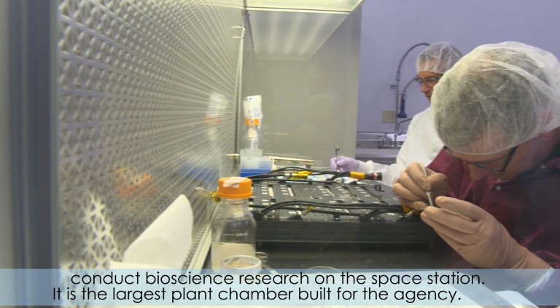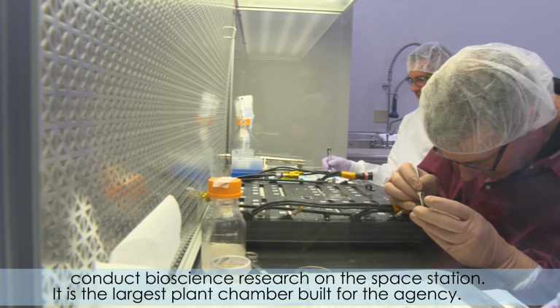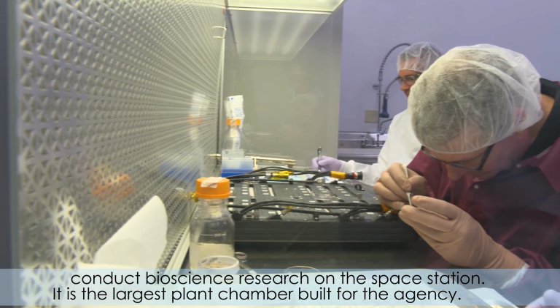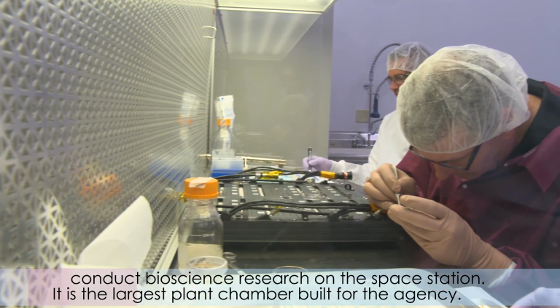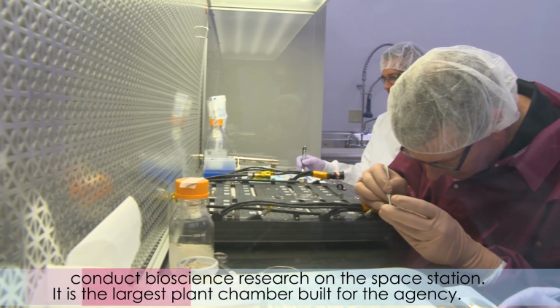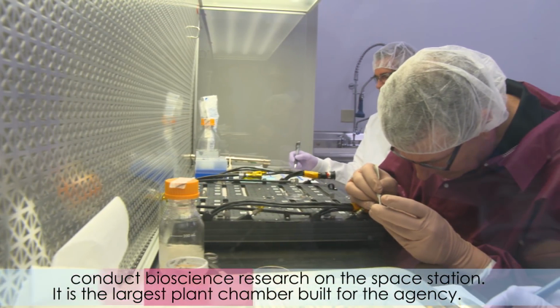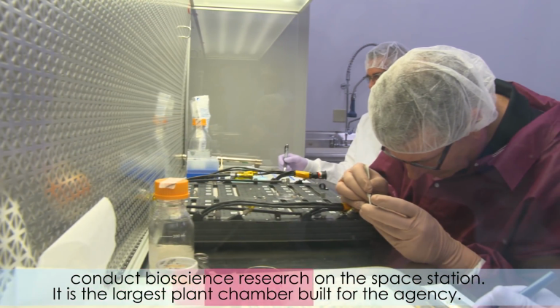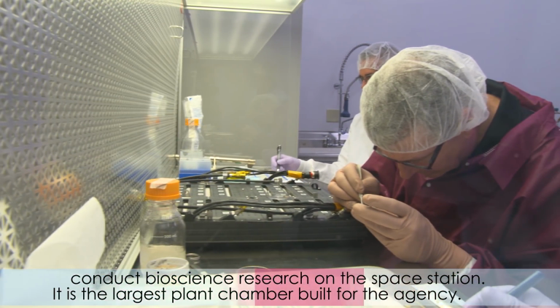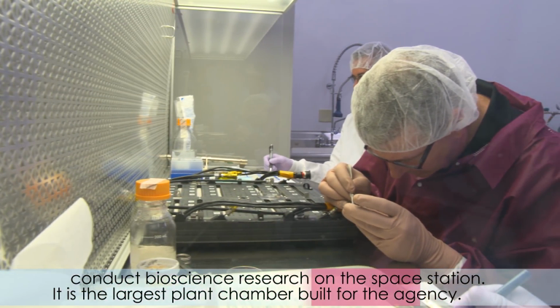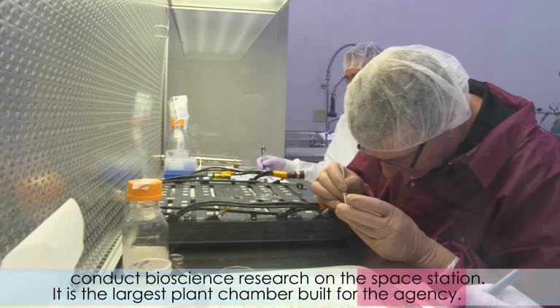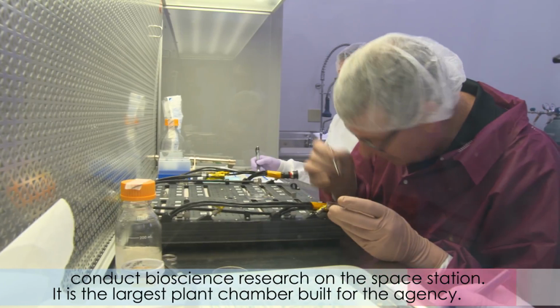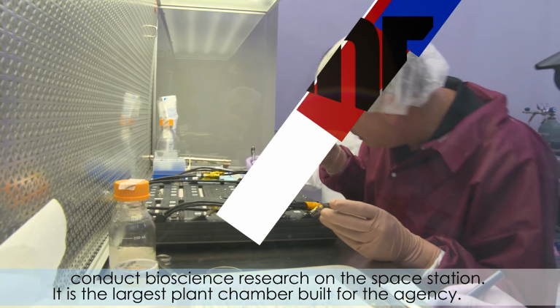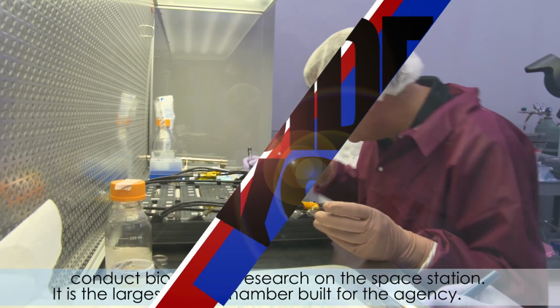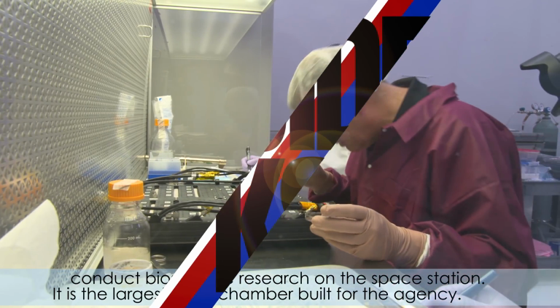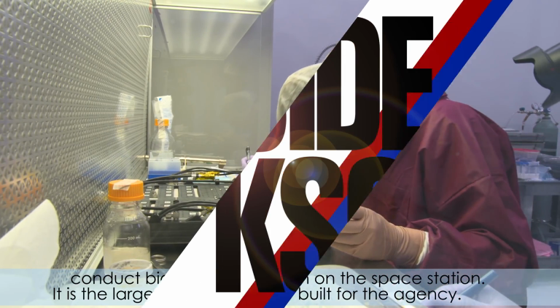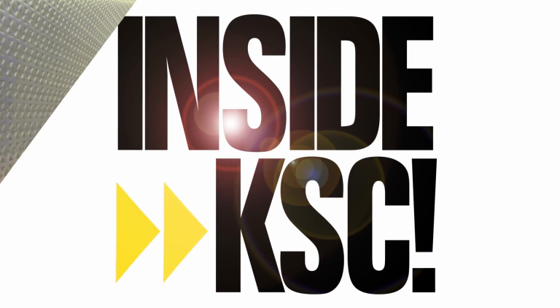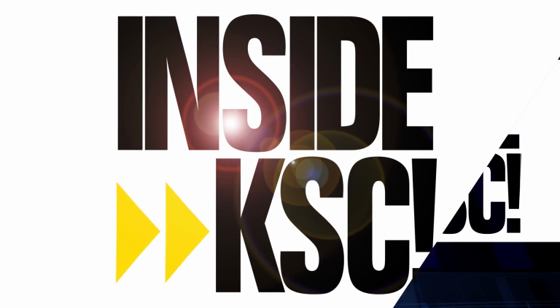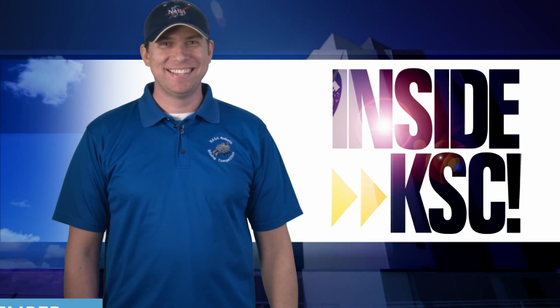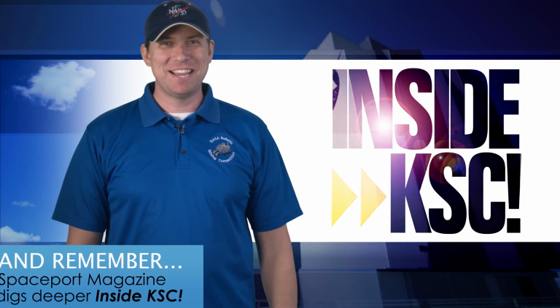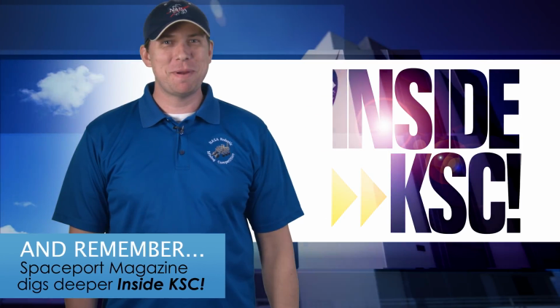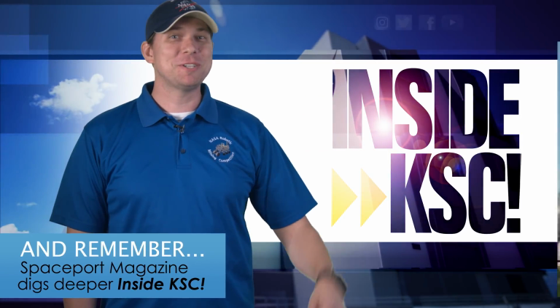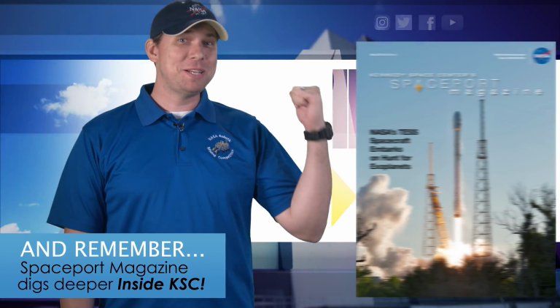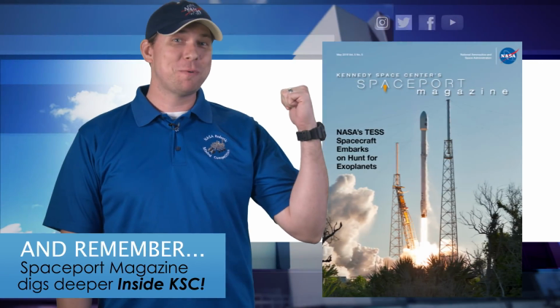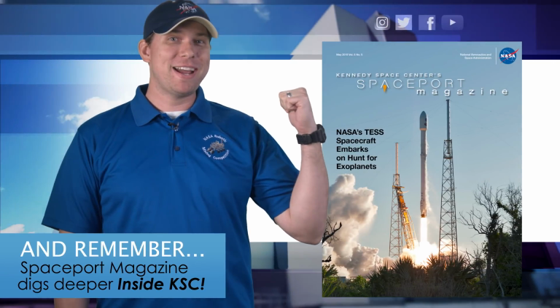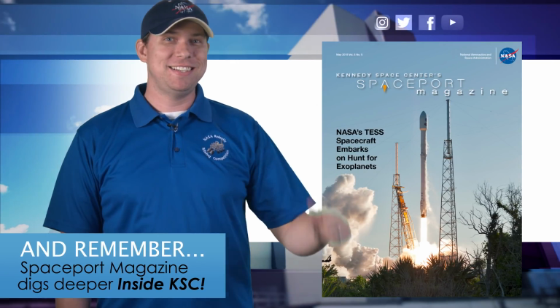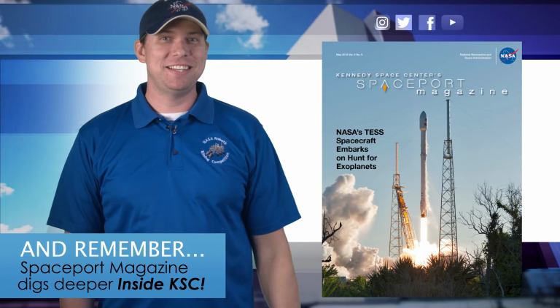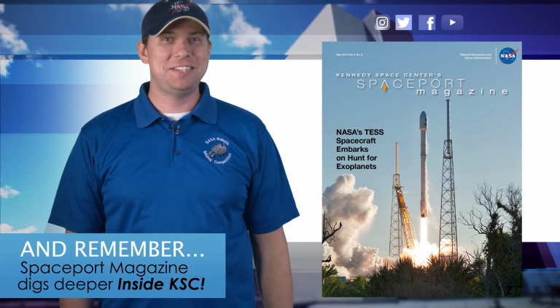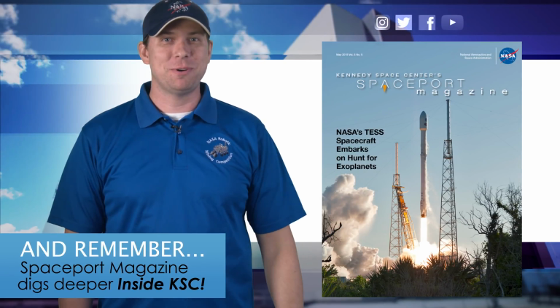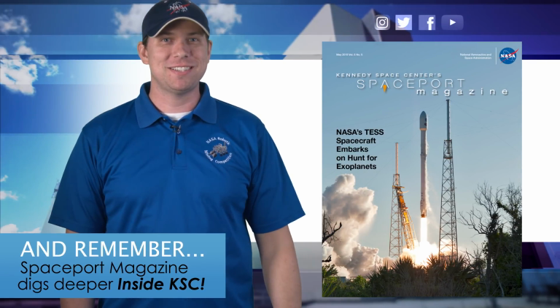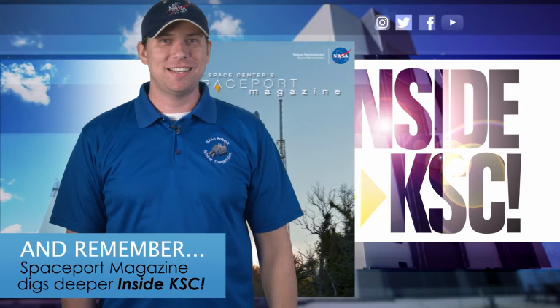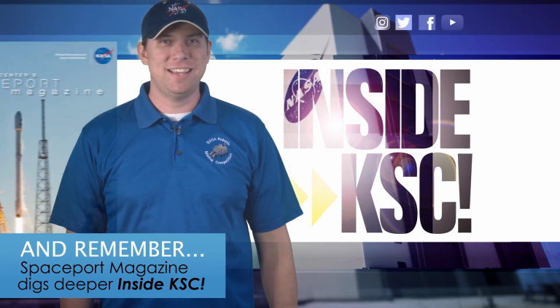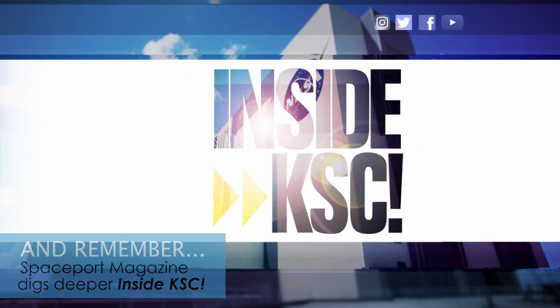It's the largest plant chamber built for the agency. And remember, Spaceport Magazine digs deeper inside KSC.